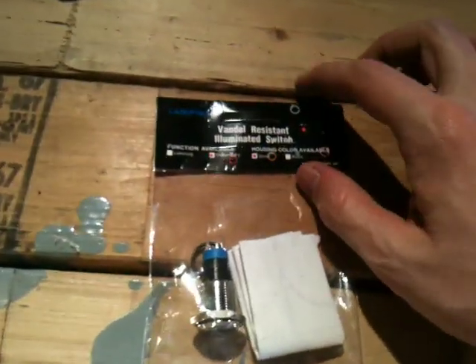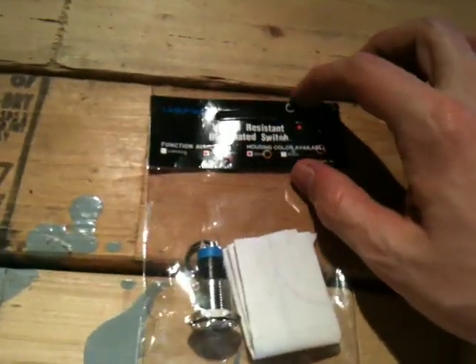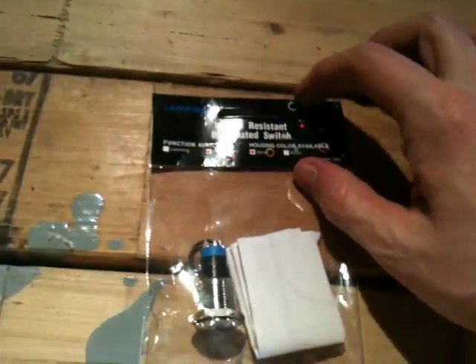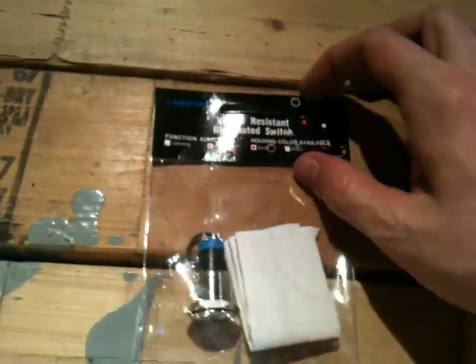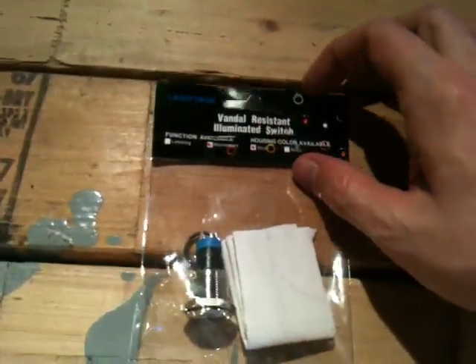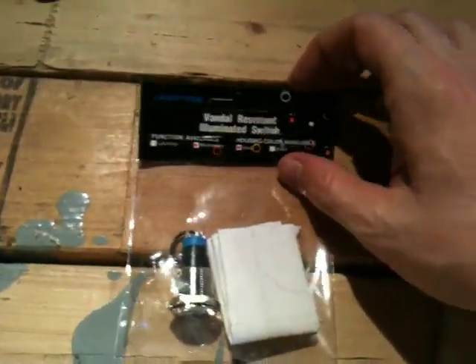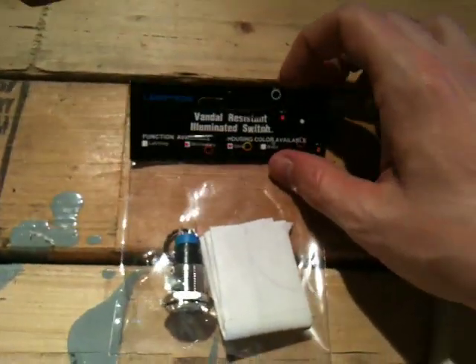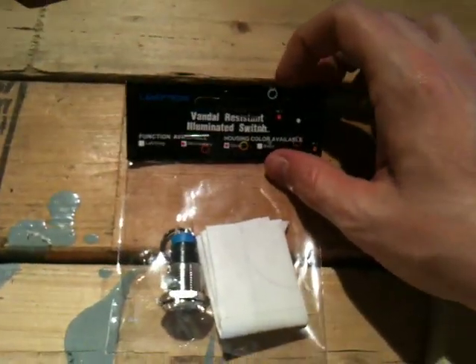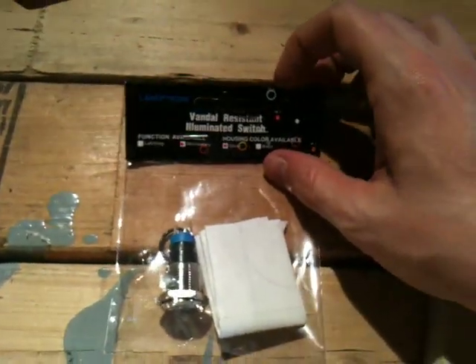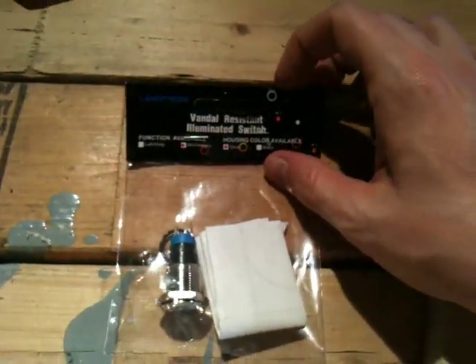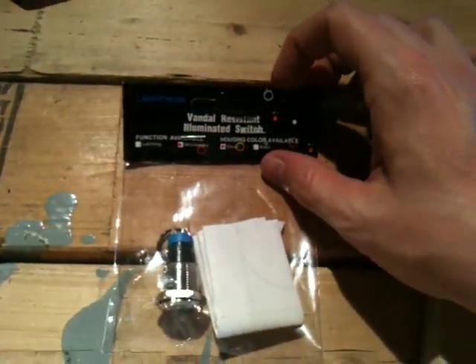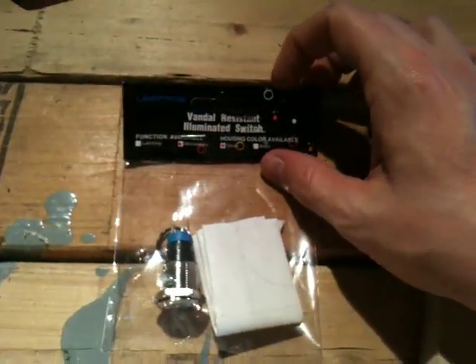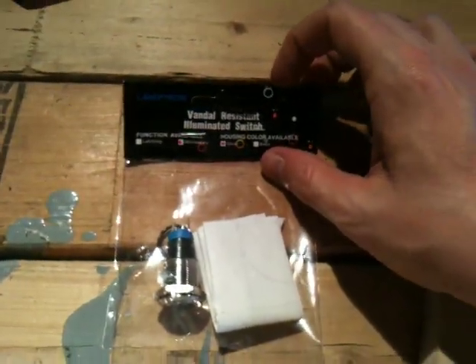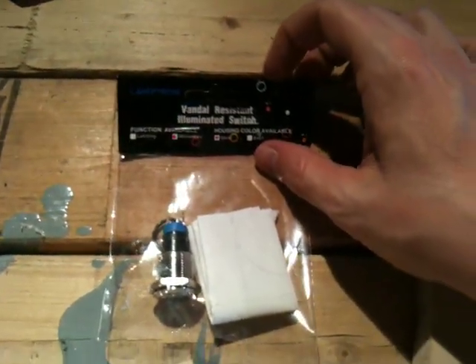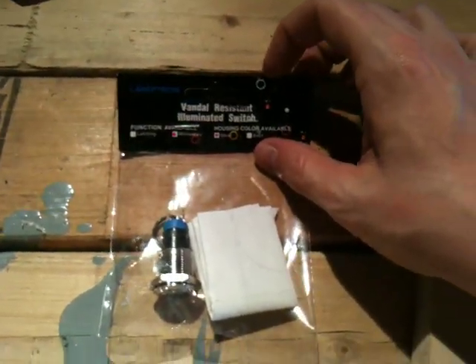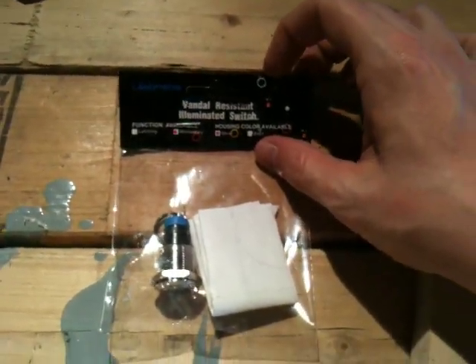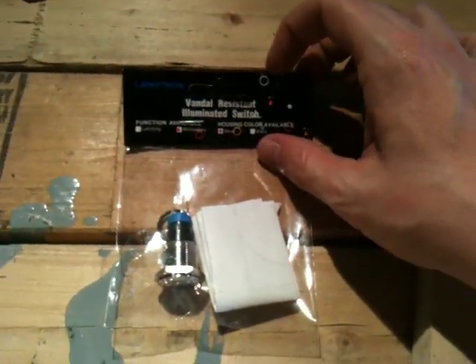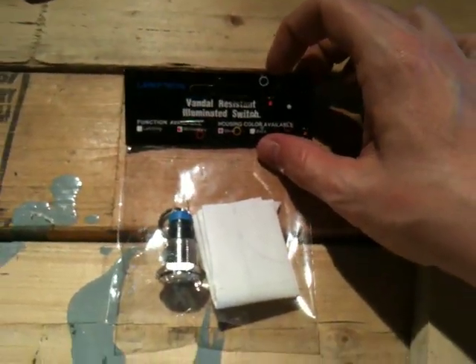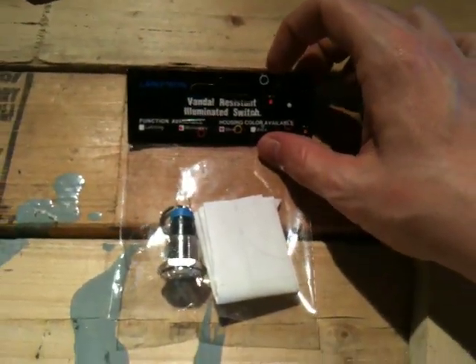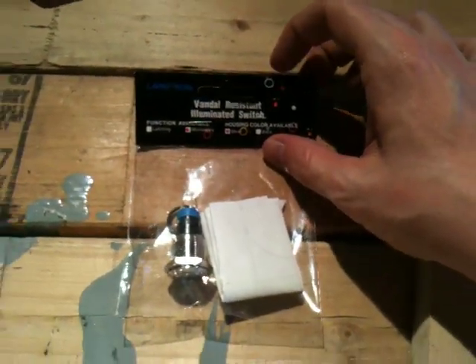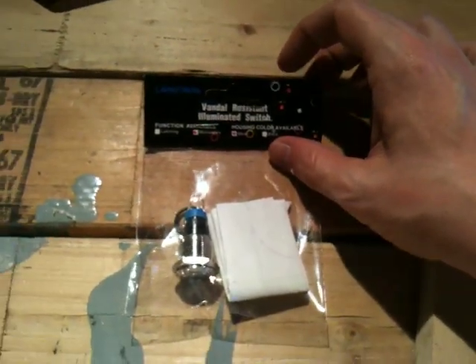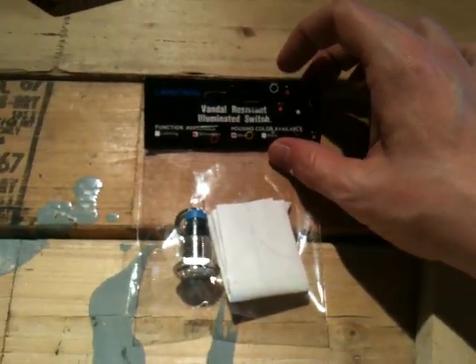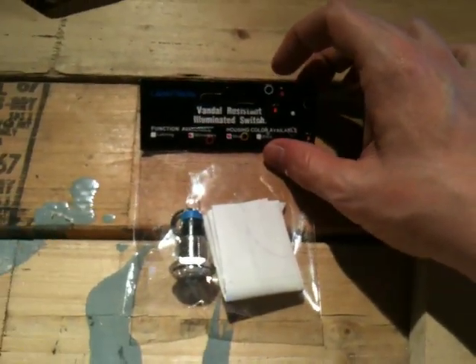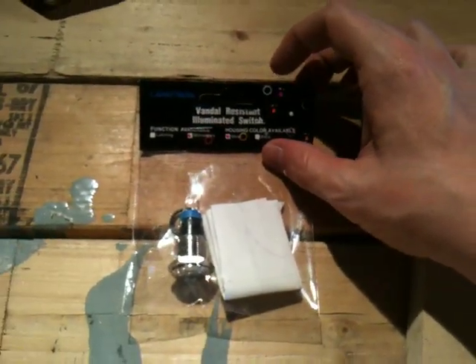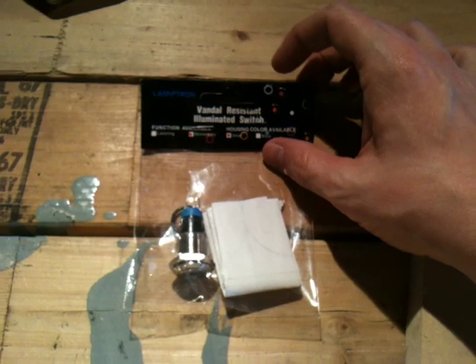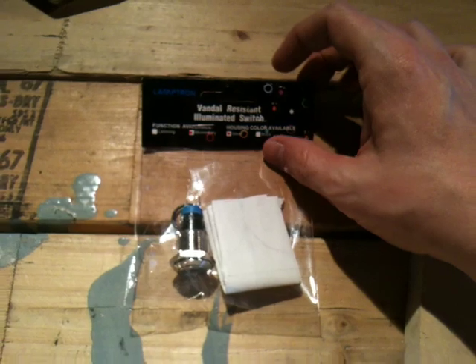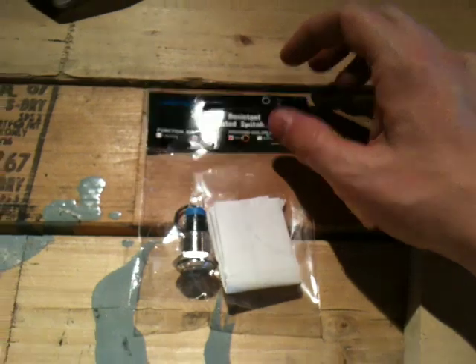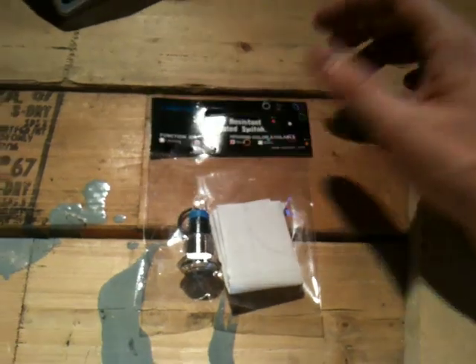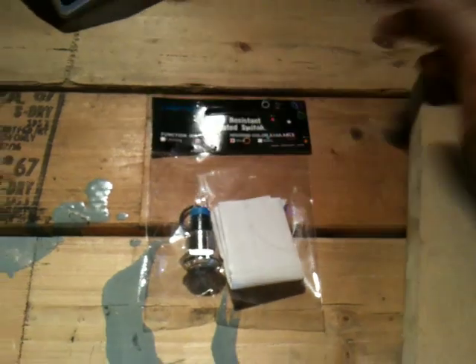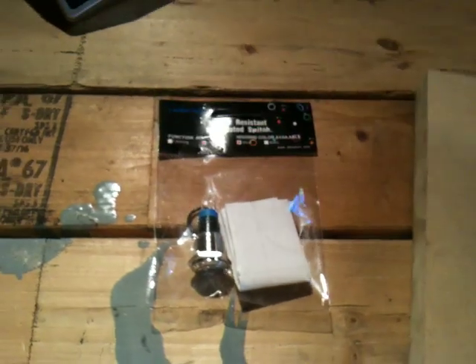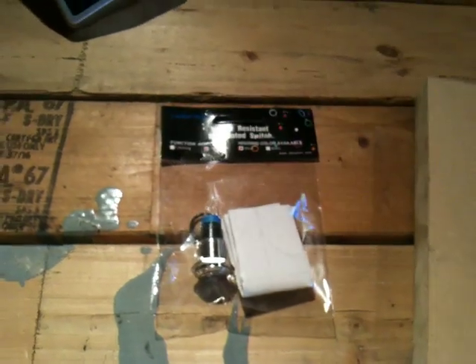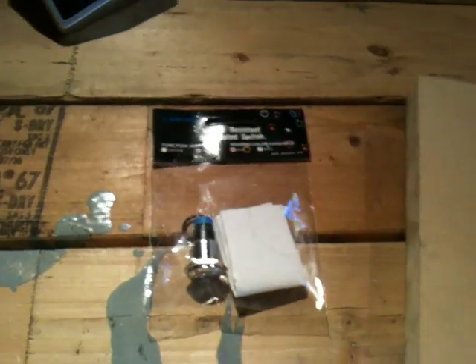So this is the Vandal Resistant Illuminated Switch from Frozen CPU. Go check it out.